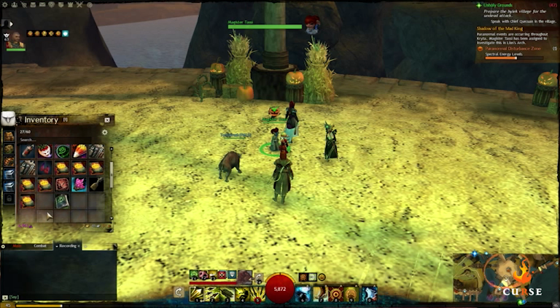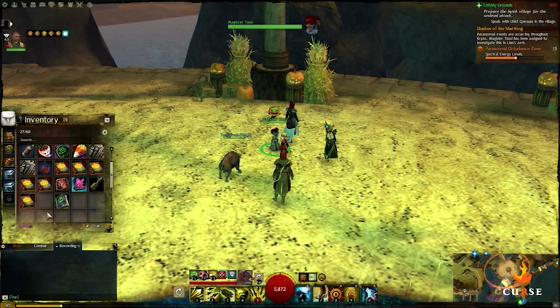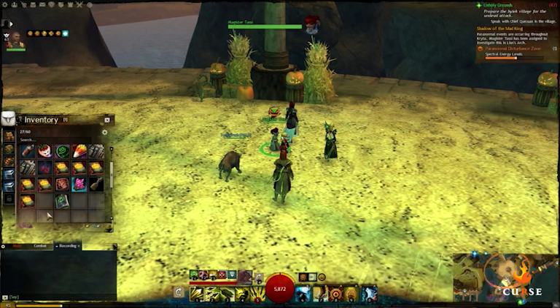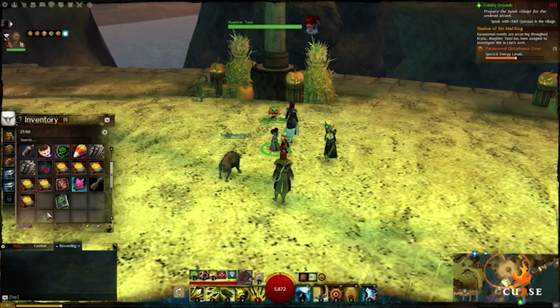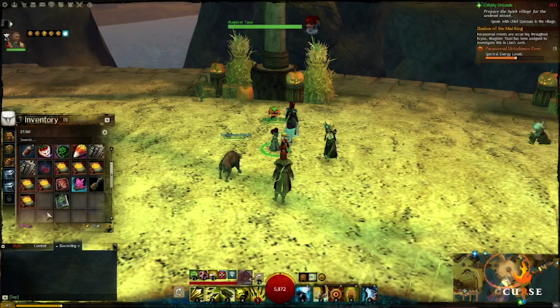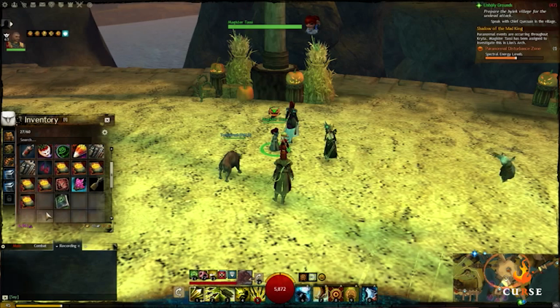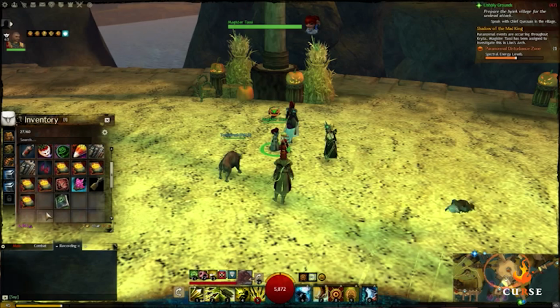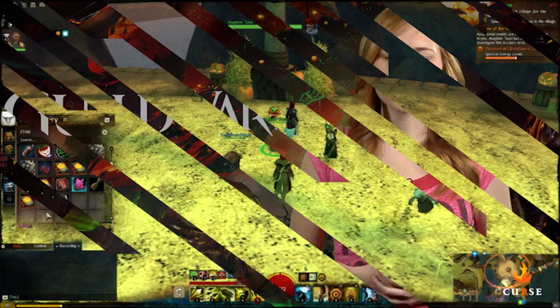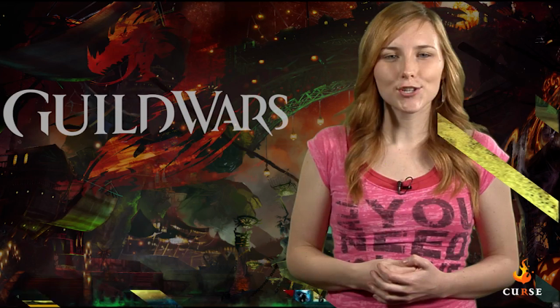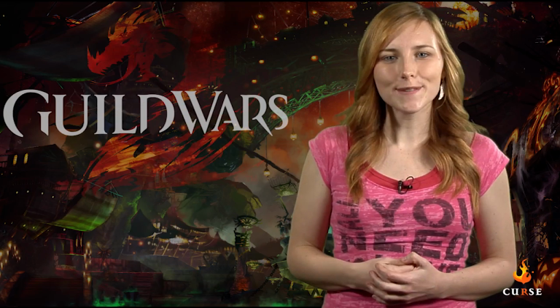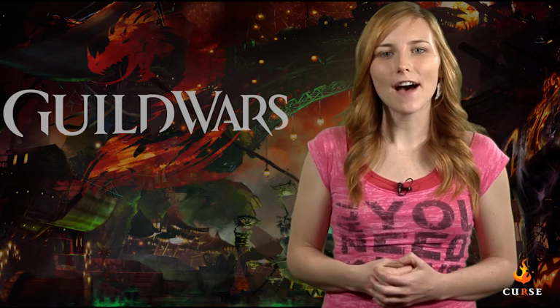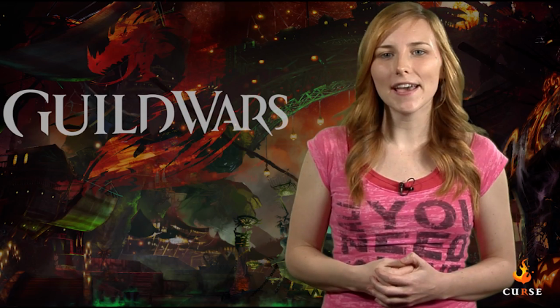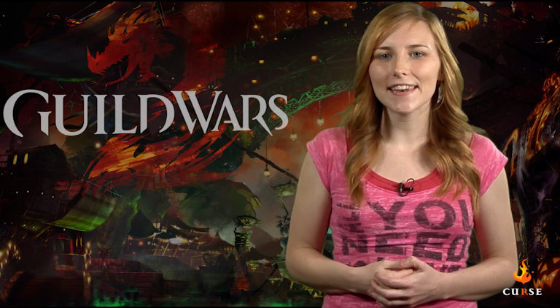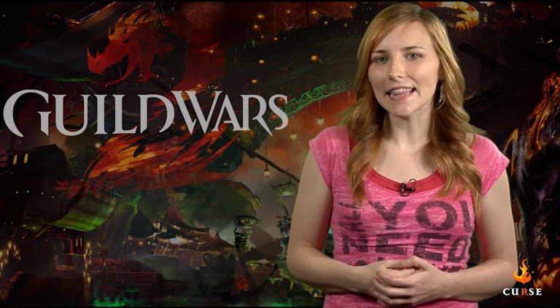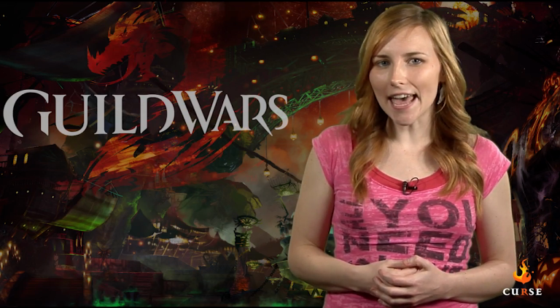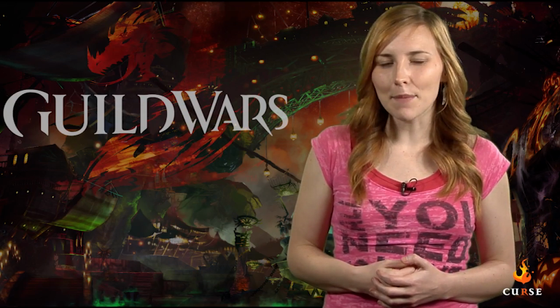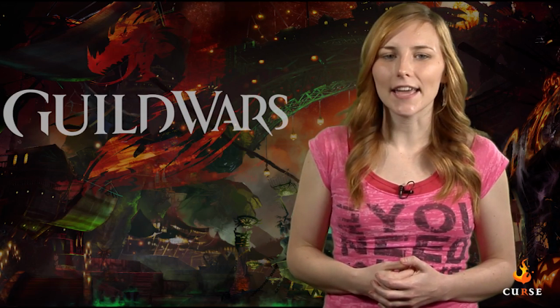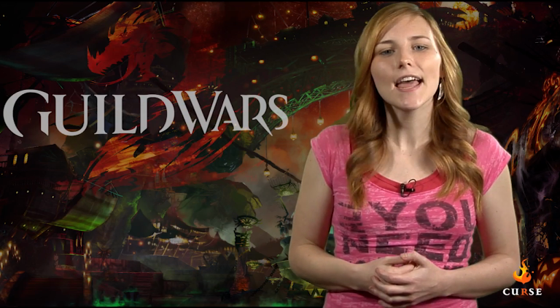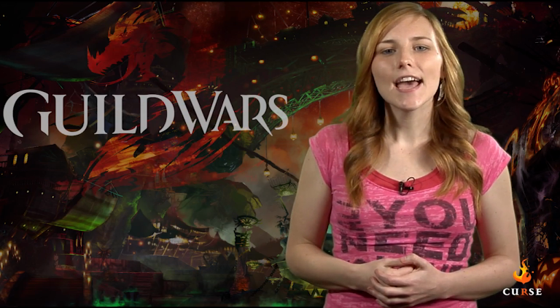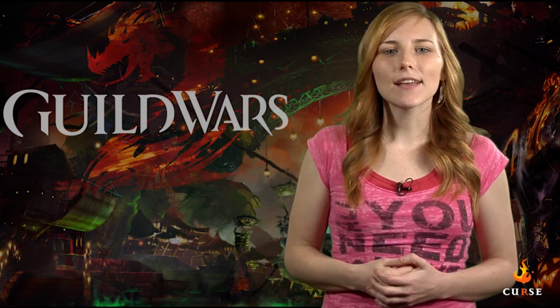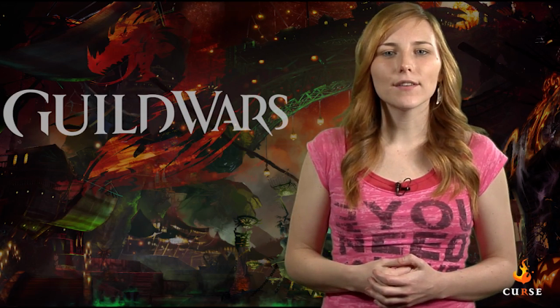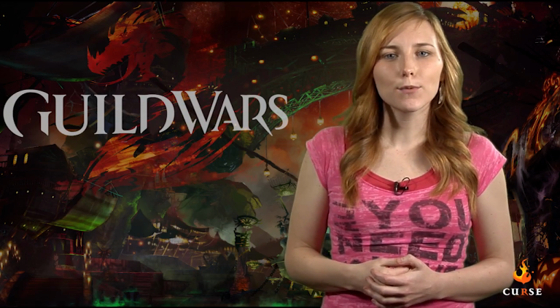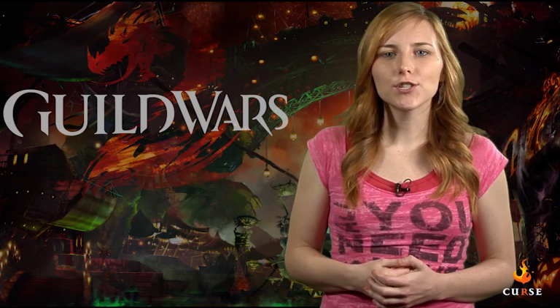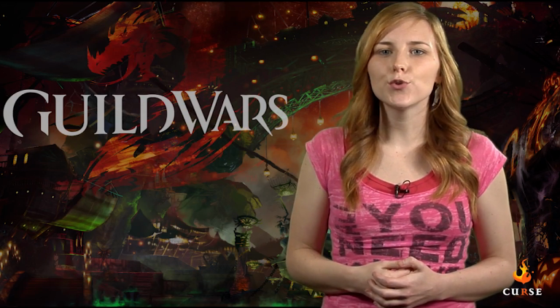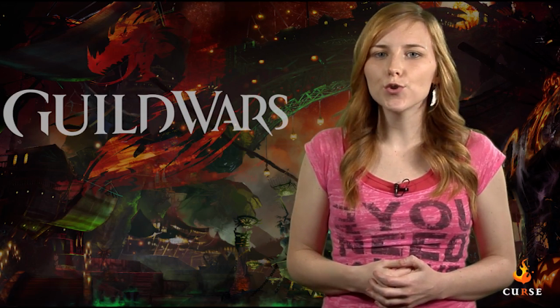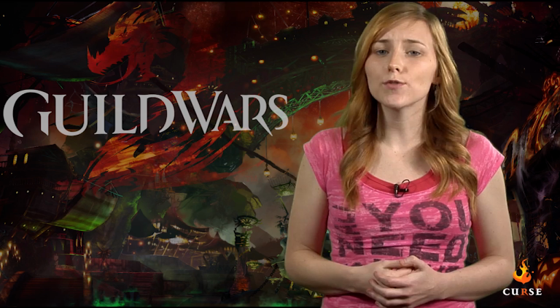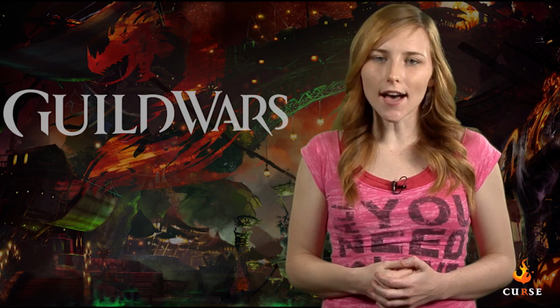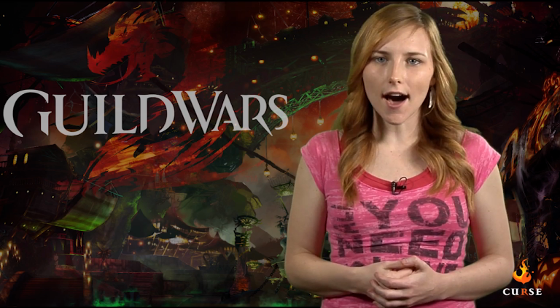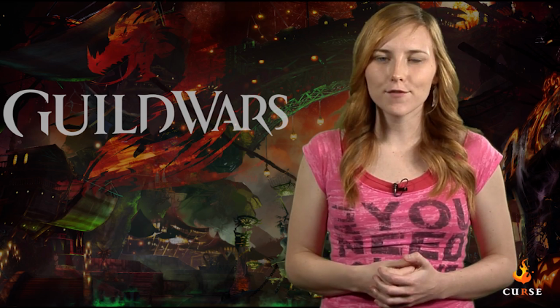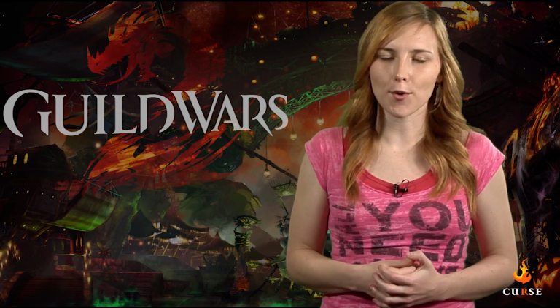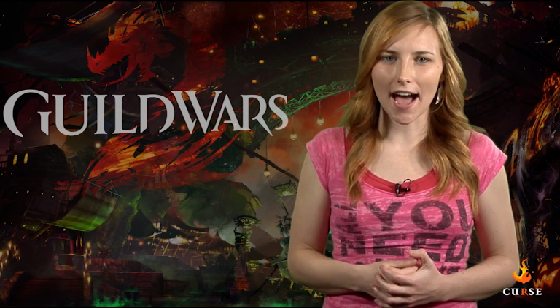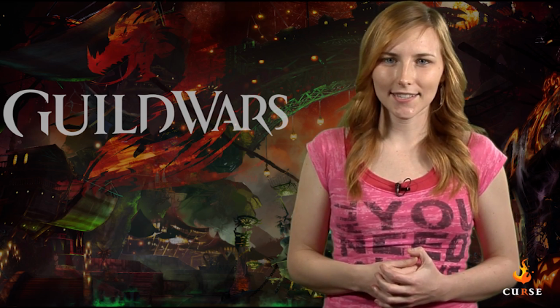If you liked what you saw and enjoyed the walkthrough, show some love by hitting the like button and check out GuildWars2Guru.com for more guides.